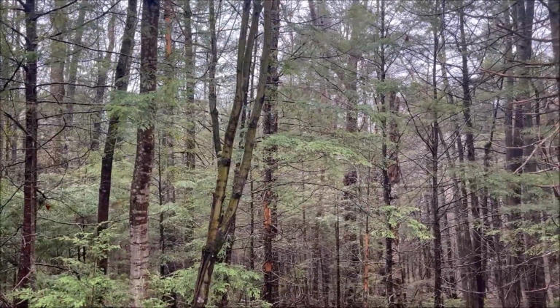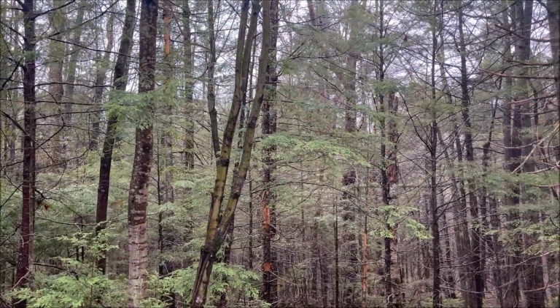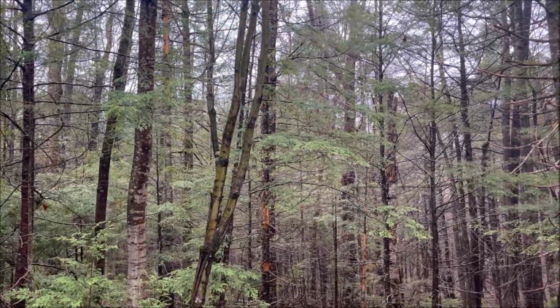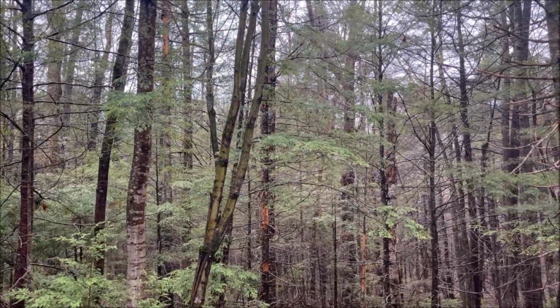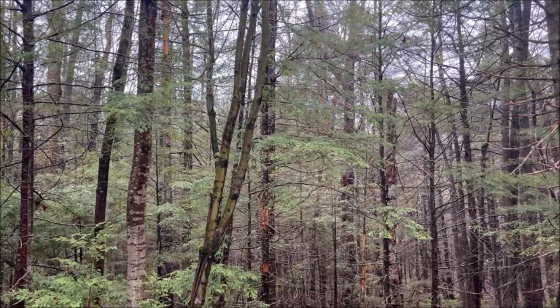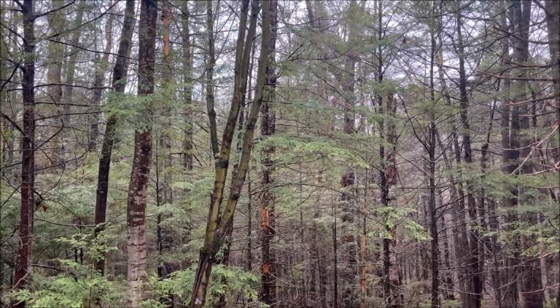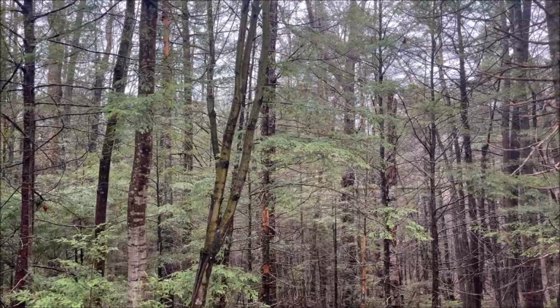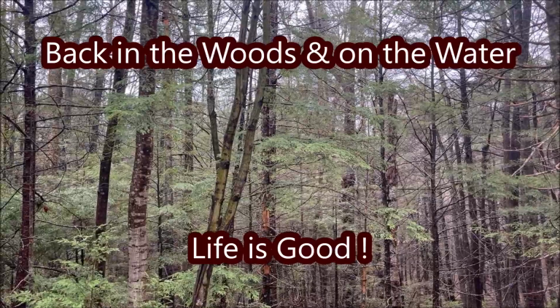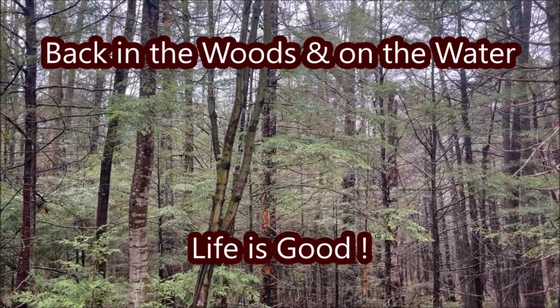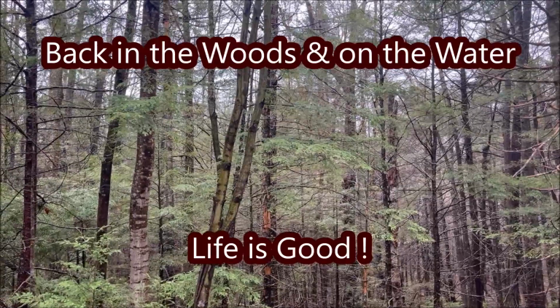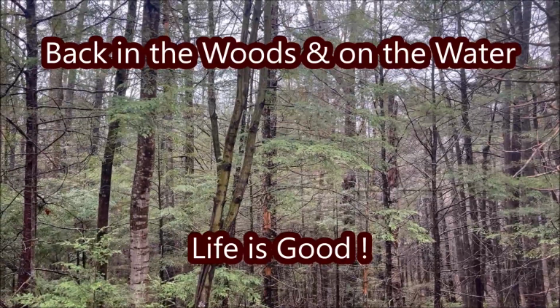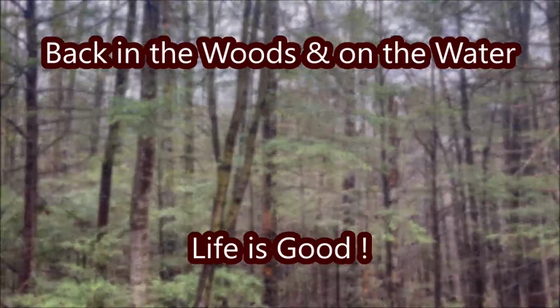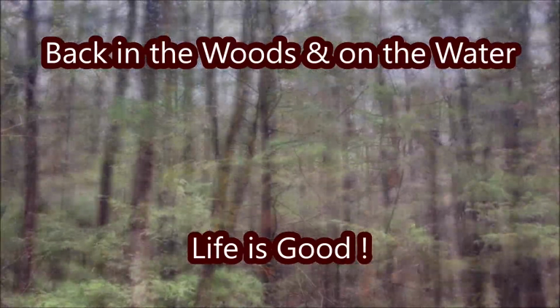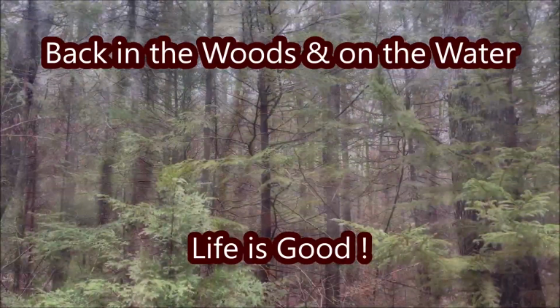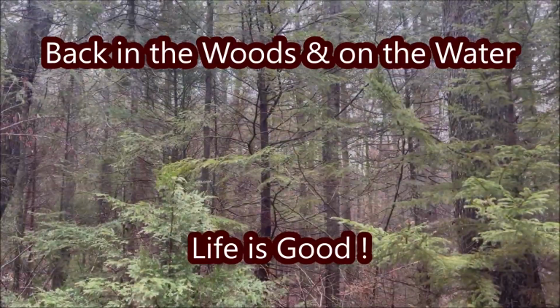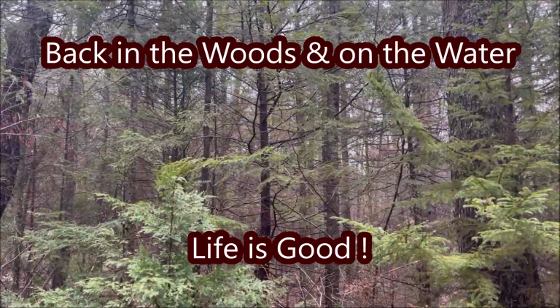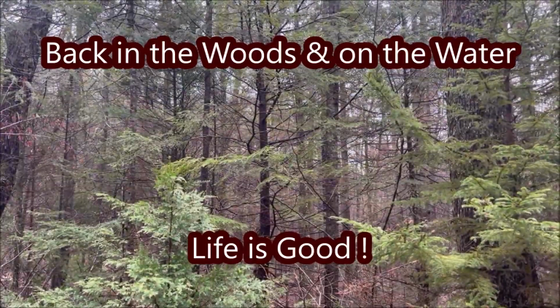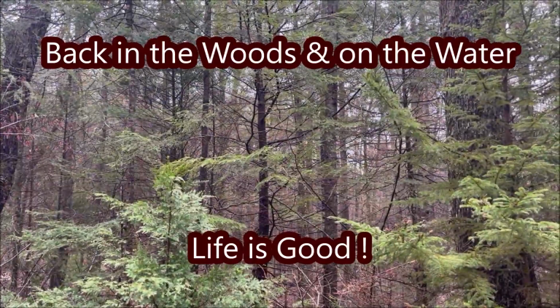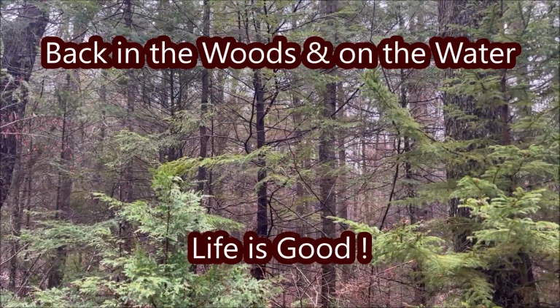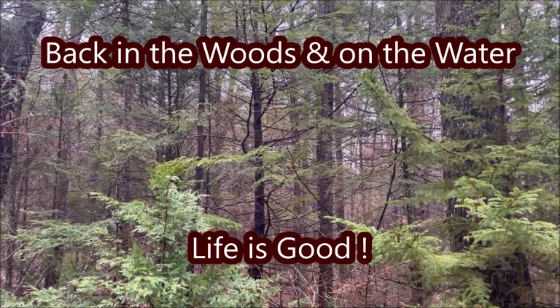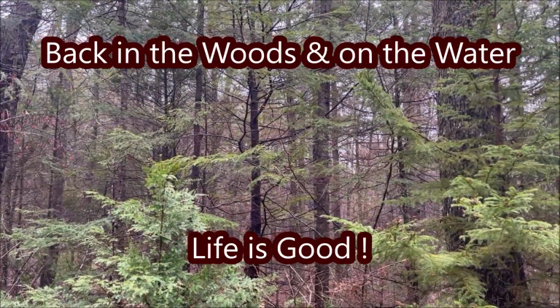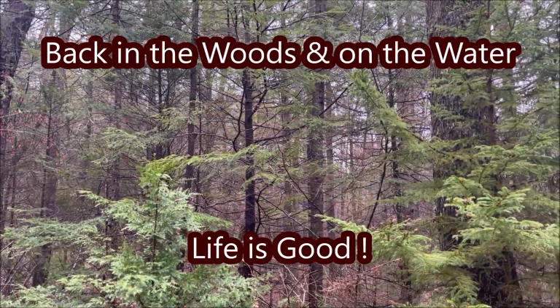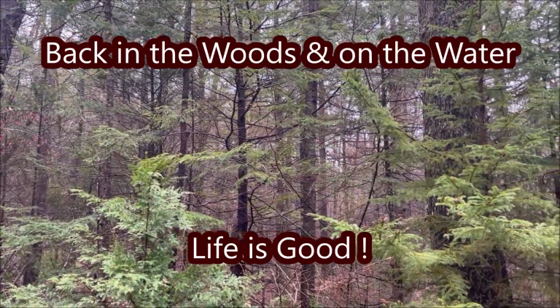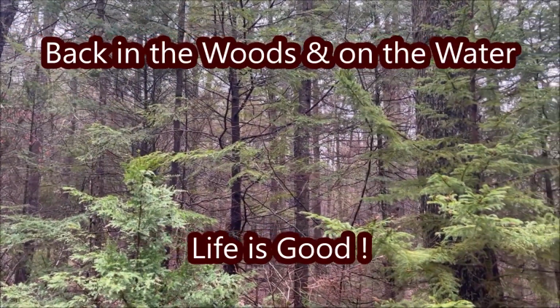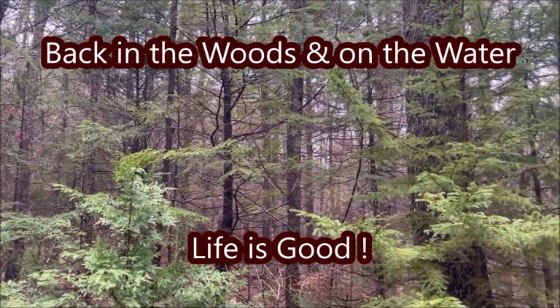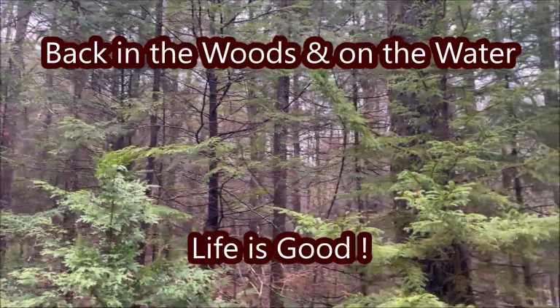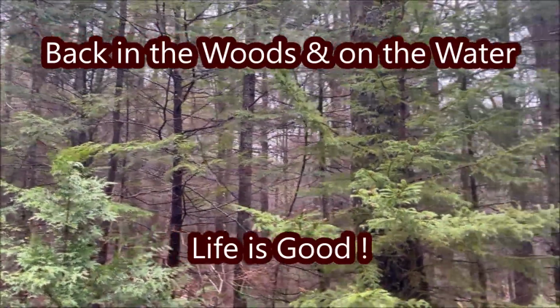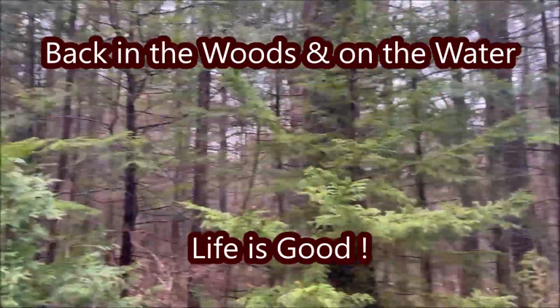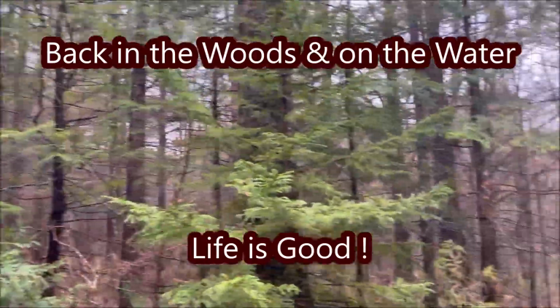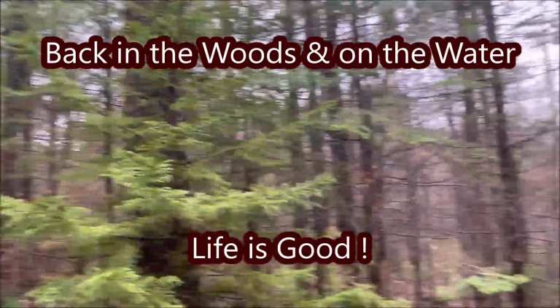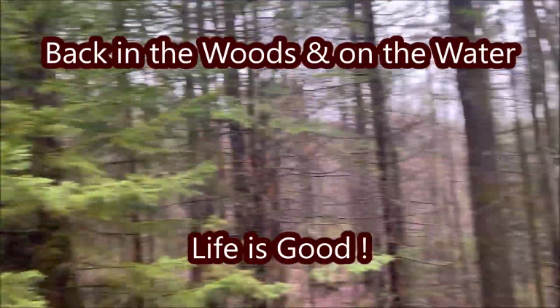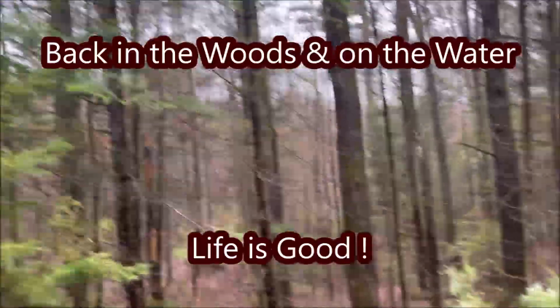There's a pair of them. Man, it's good to be back in the woods.